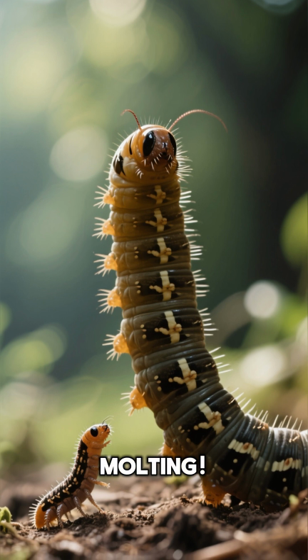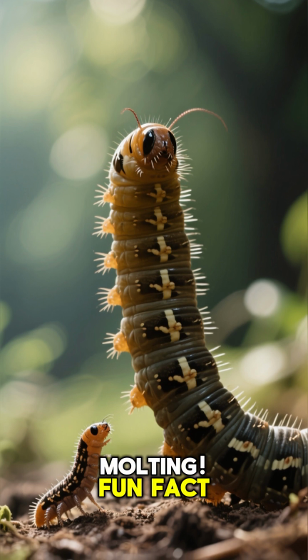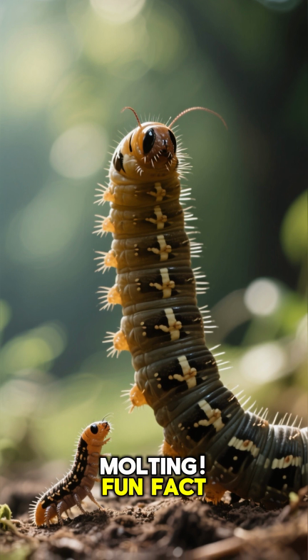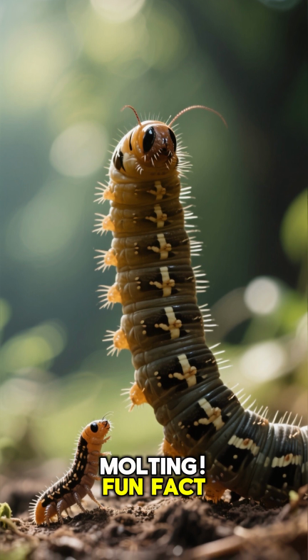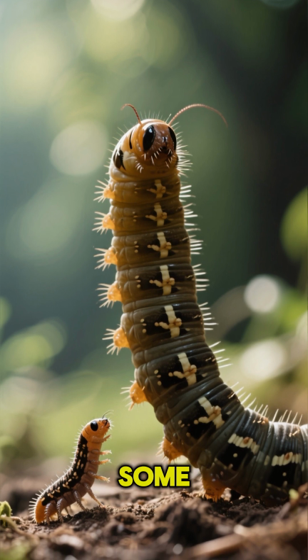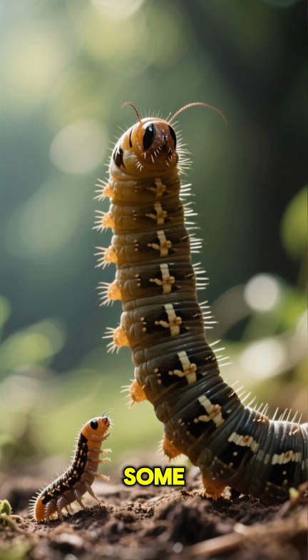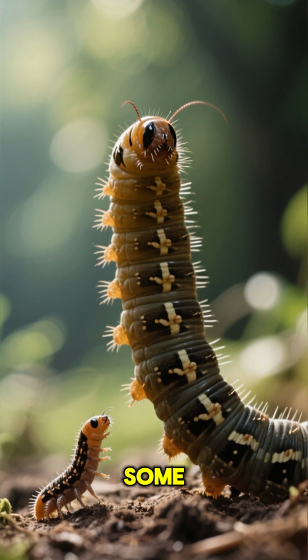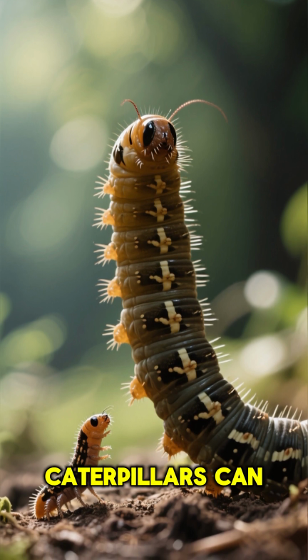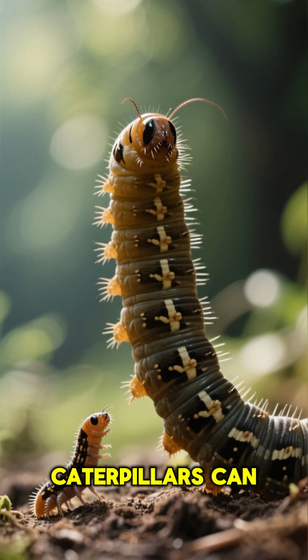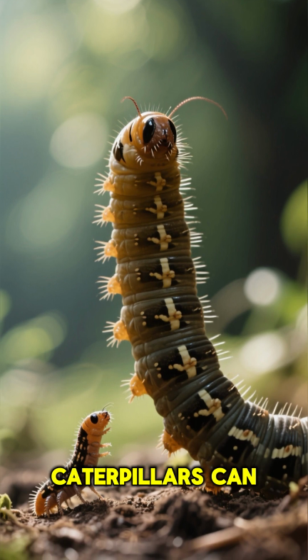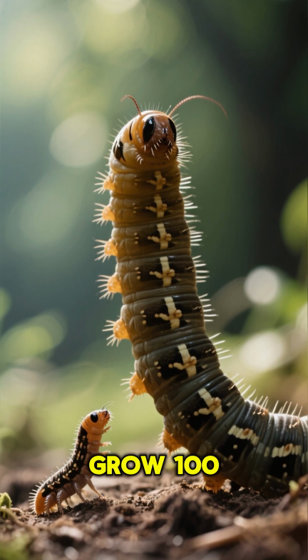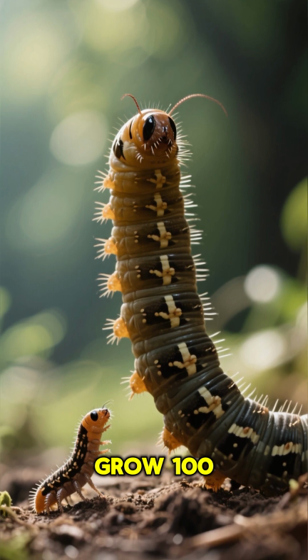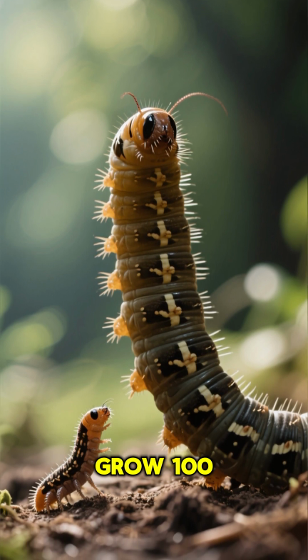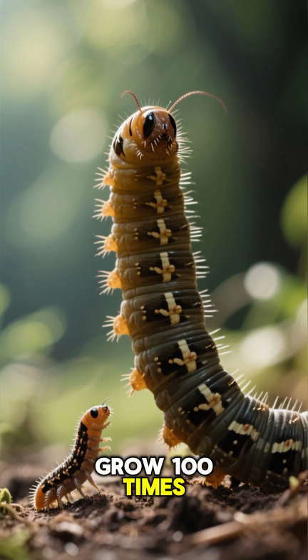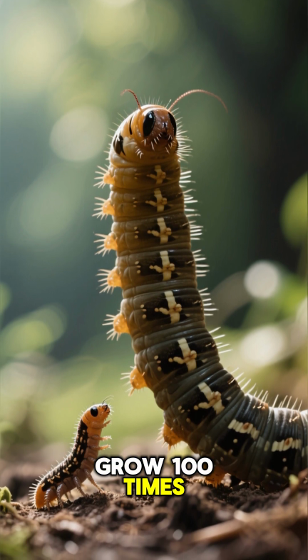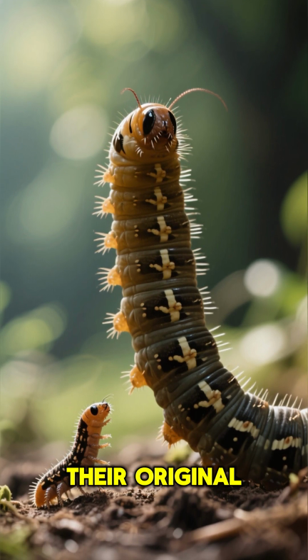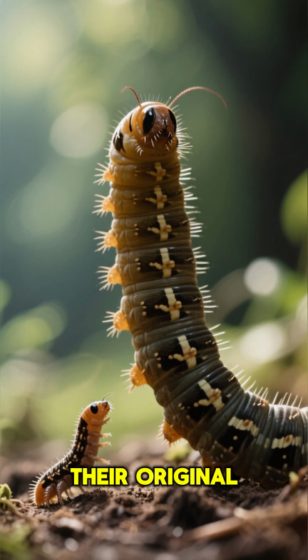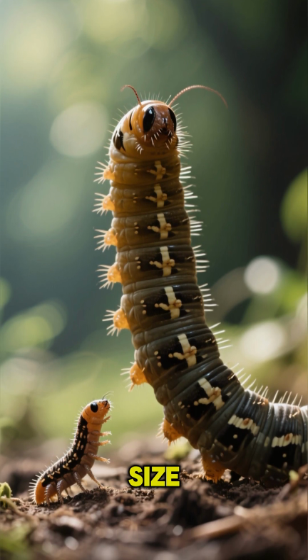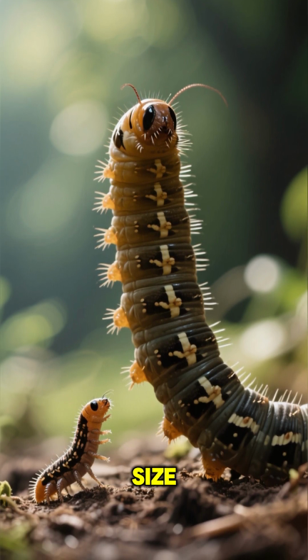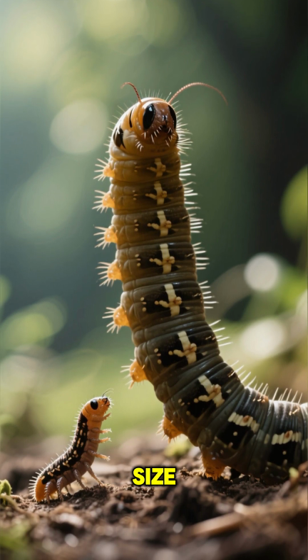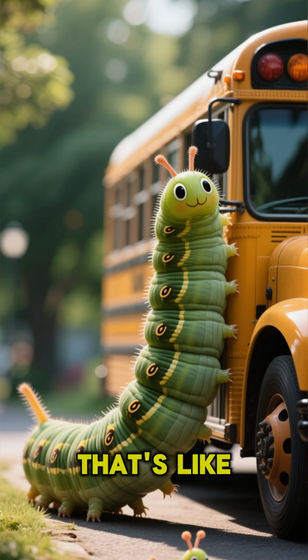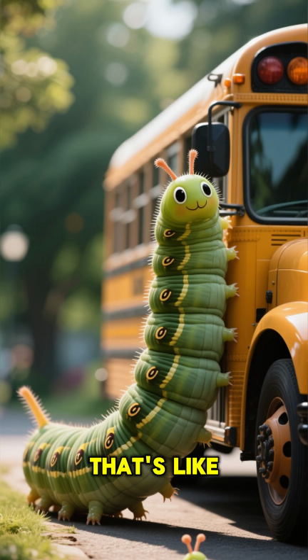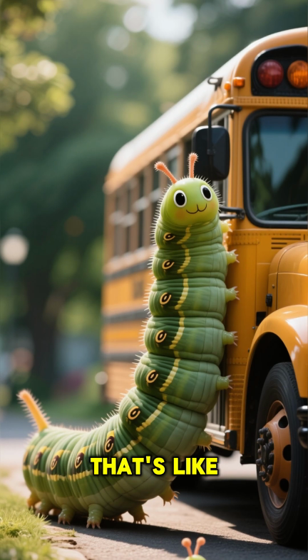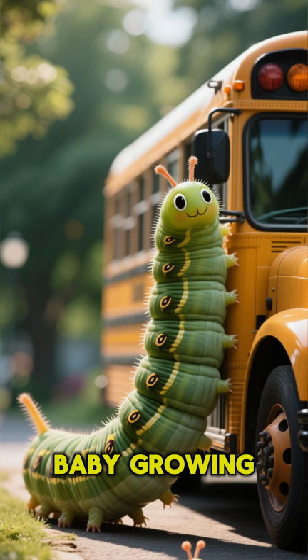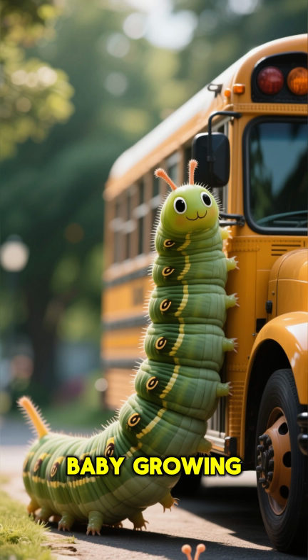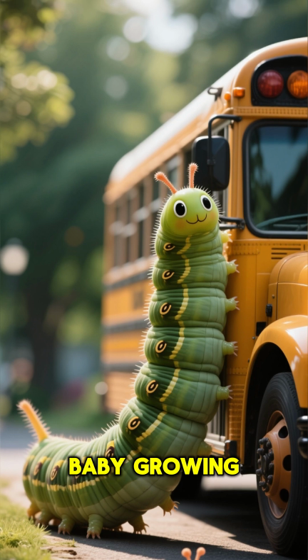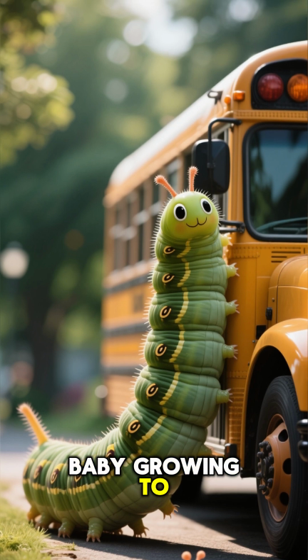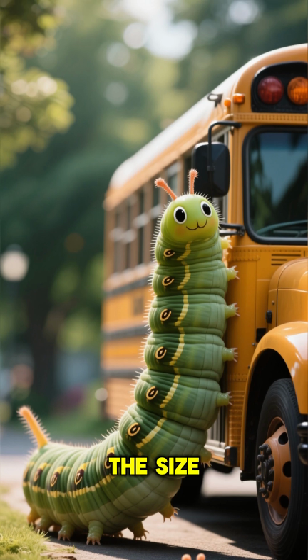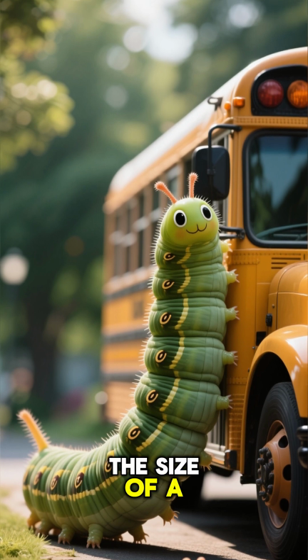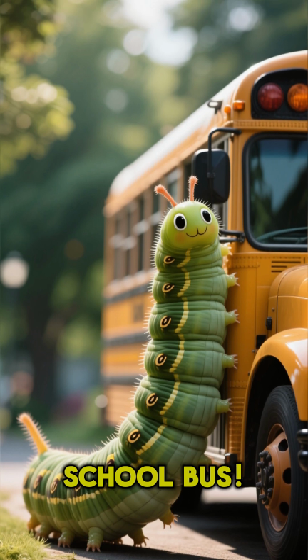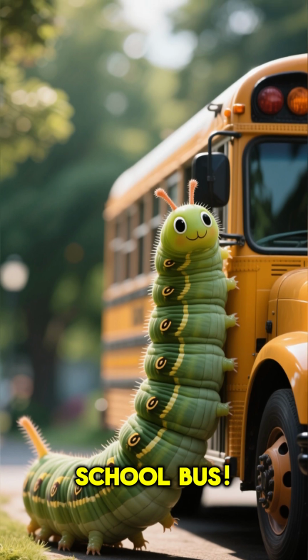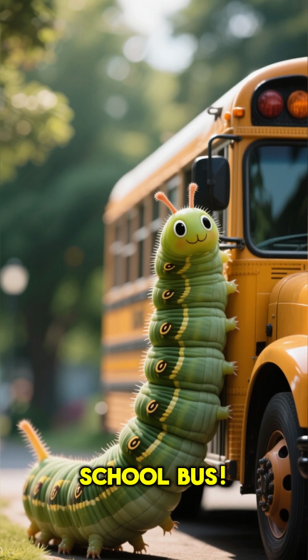Fun fact: some caterpillars can grow 100 times their original size. That's like a baby growing to the size of a school bus.